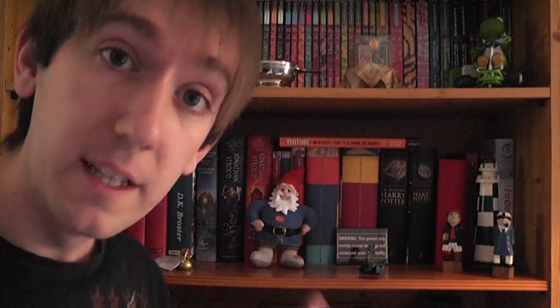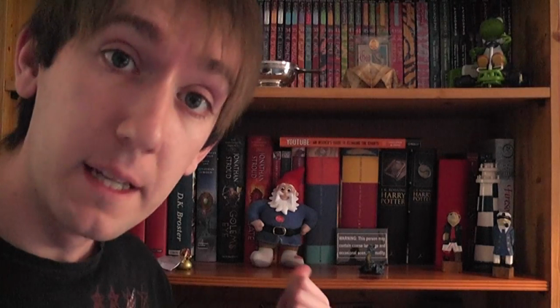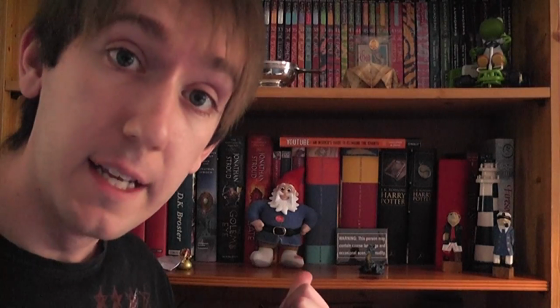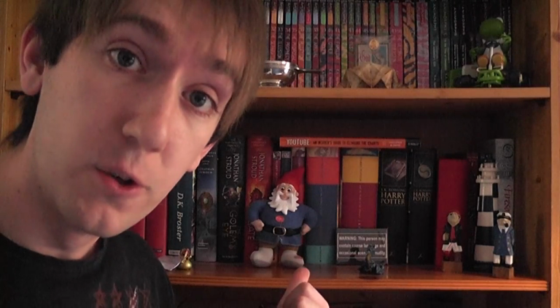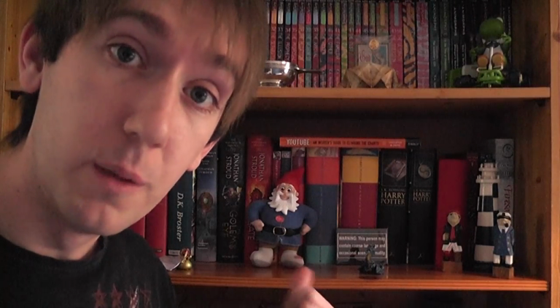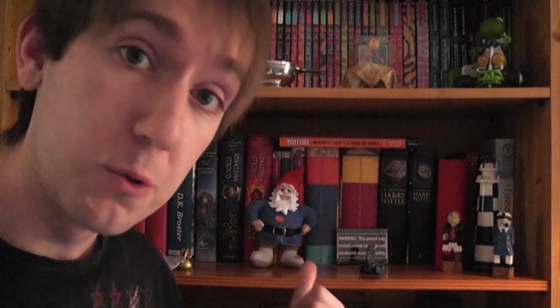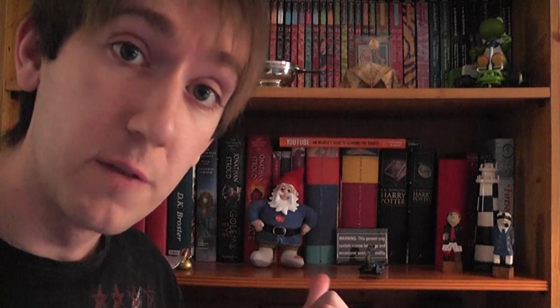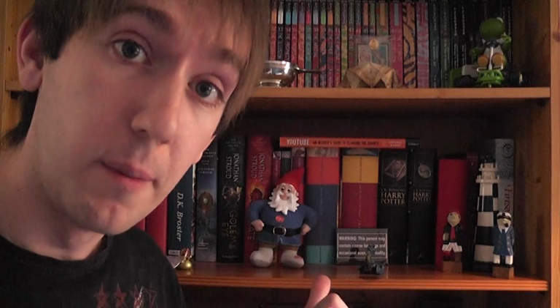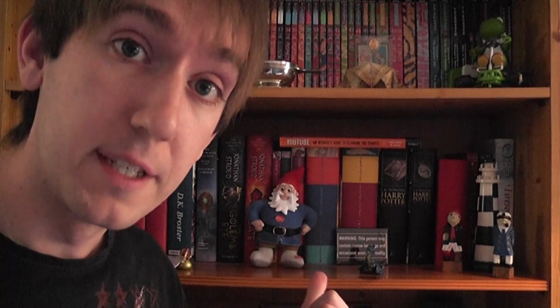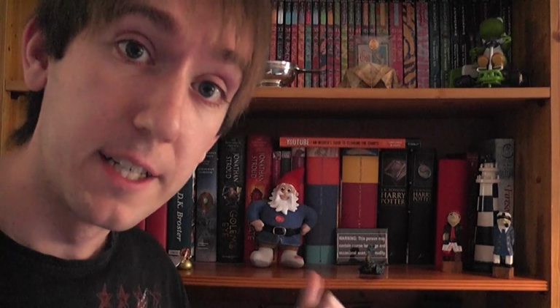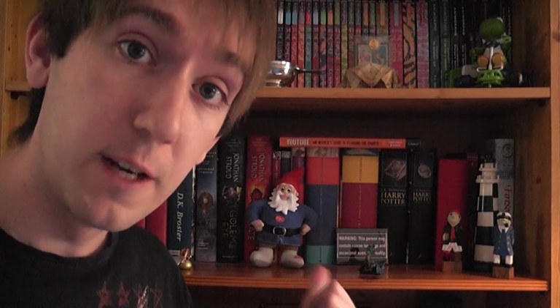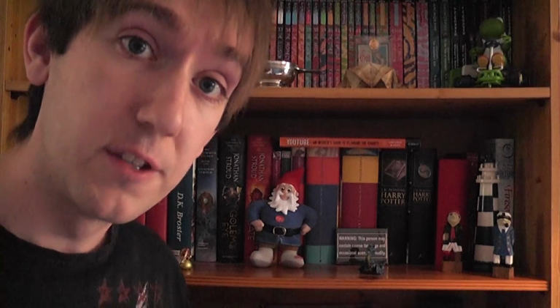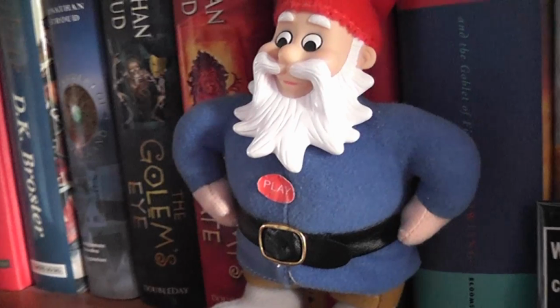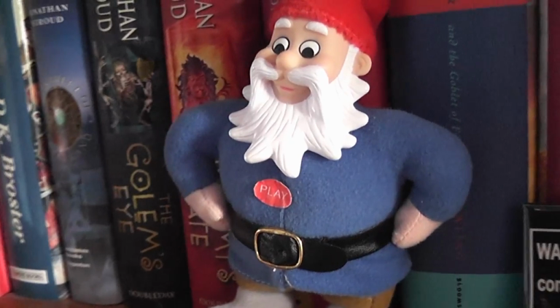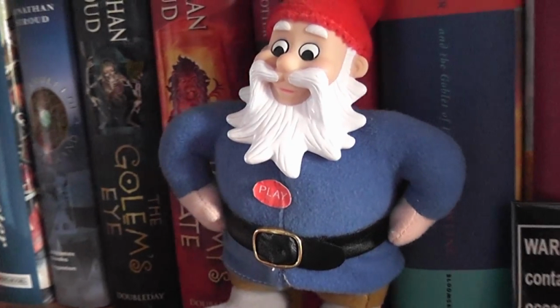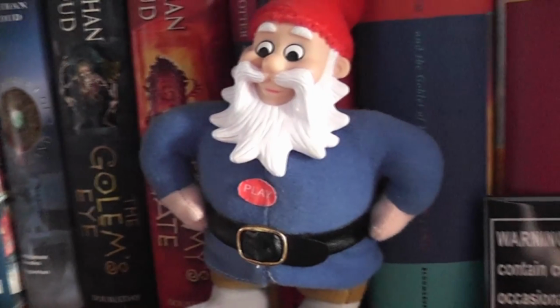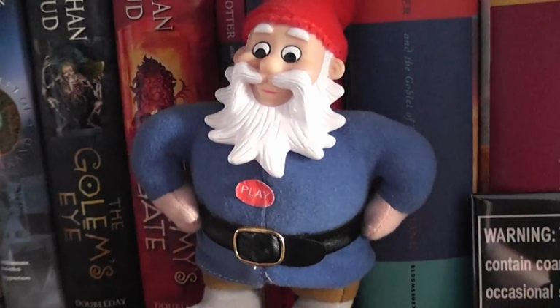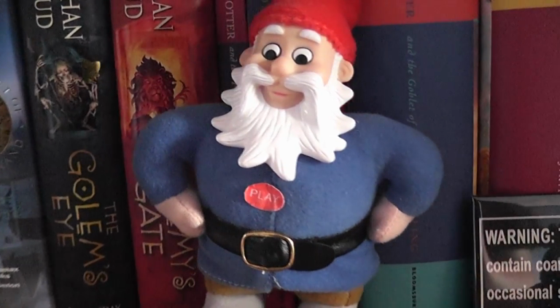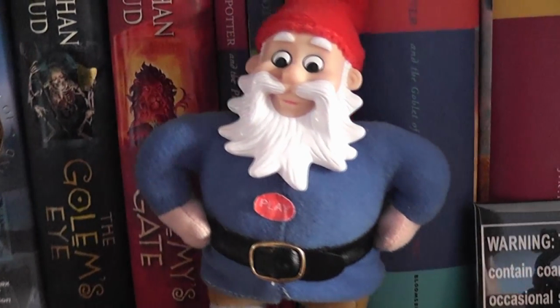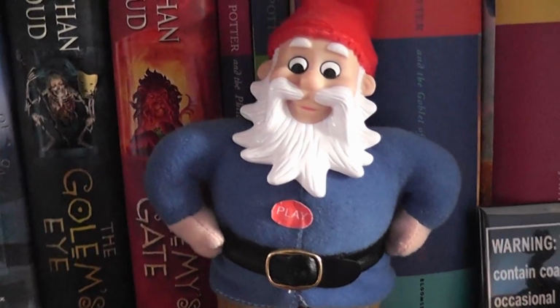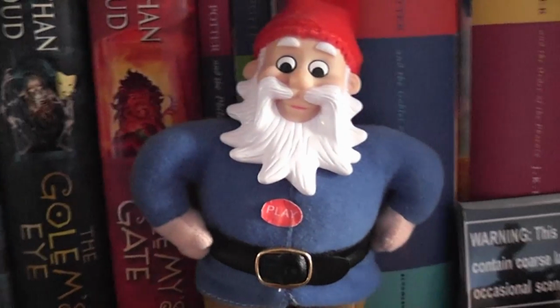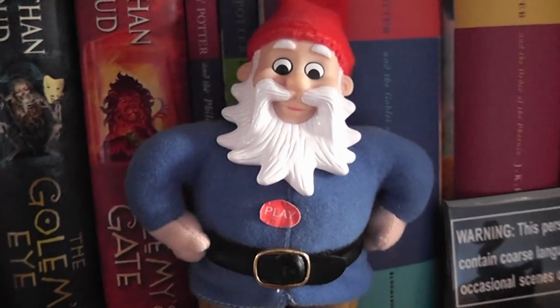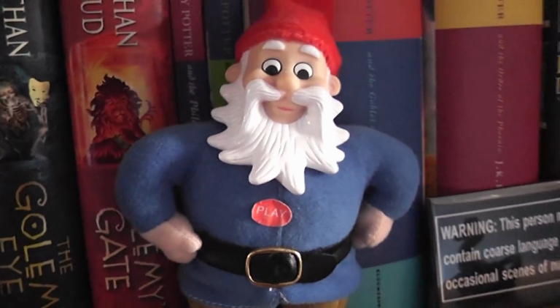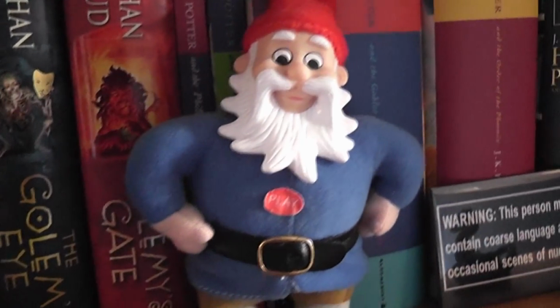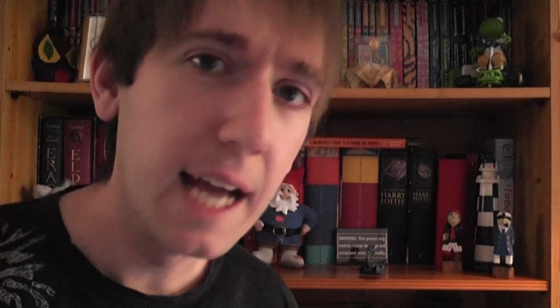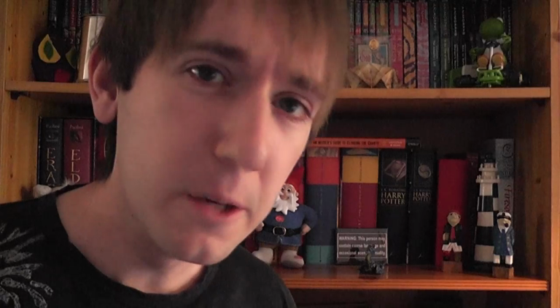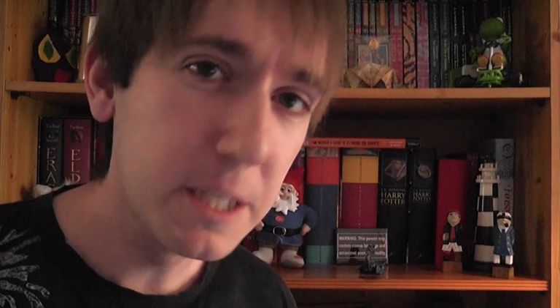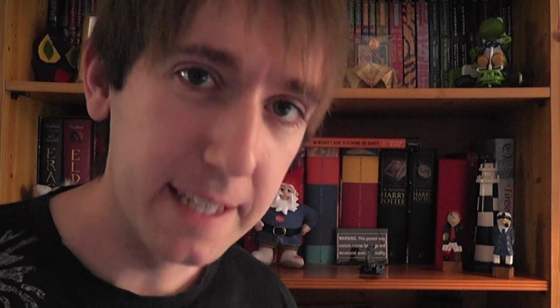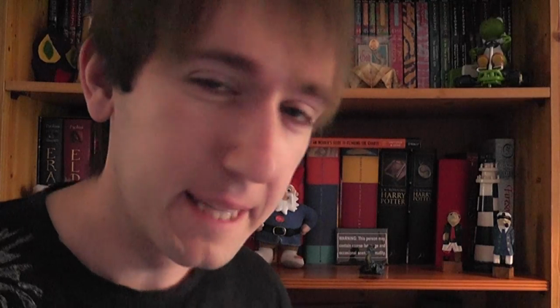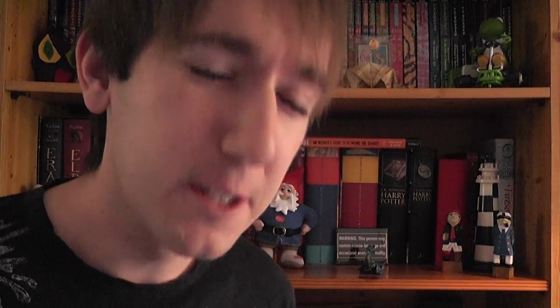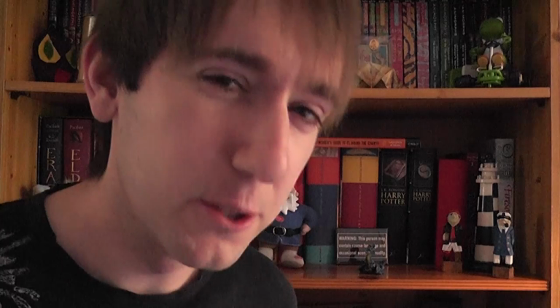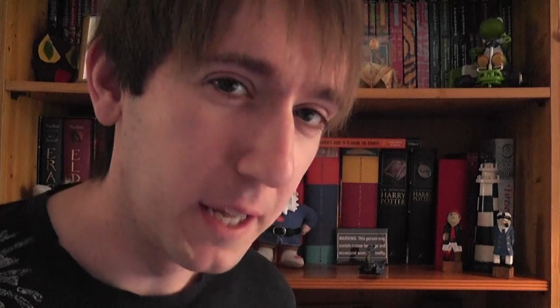Right in the middle here is a gnome that was also given to me by Sarah as a reference to the video game Fable 3, which I was really really into at the time. I now despise it, but that's another story.